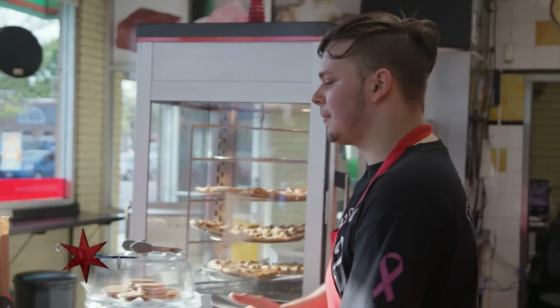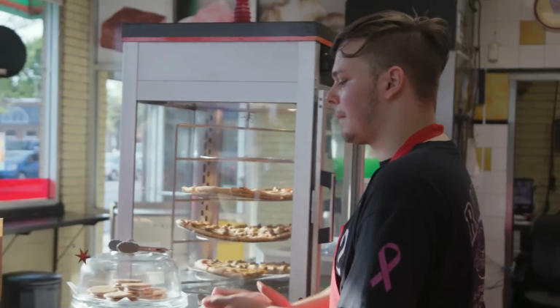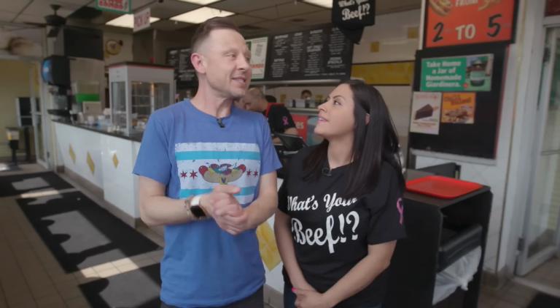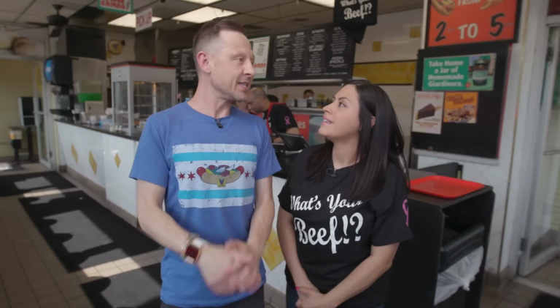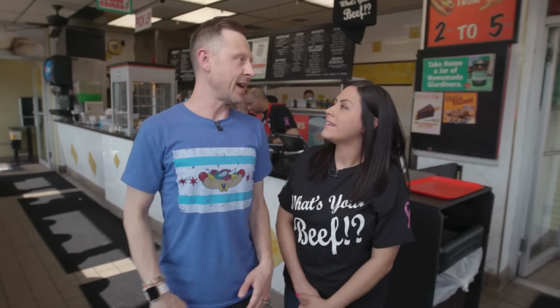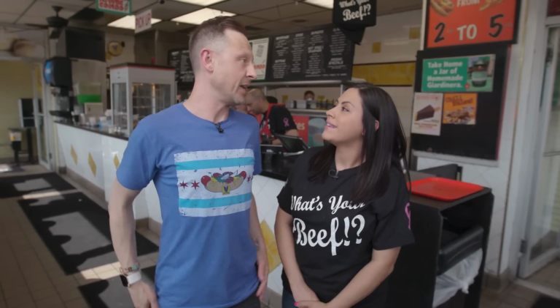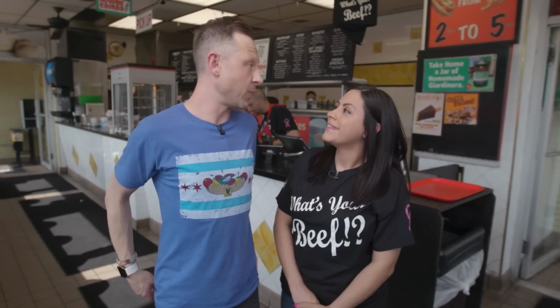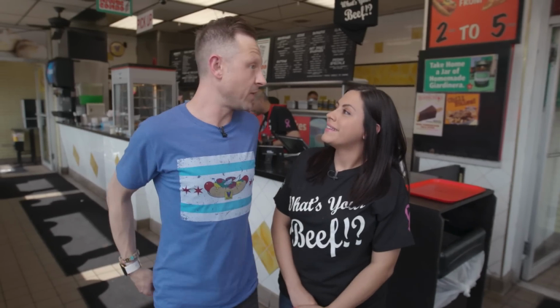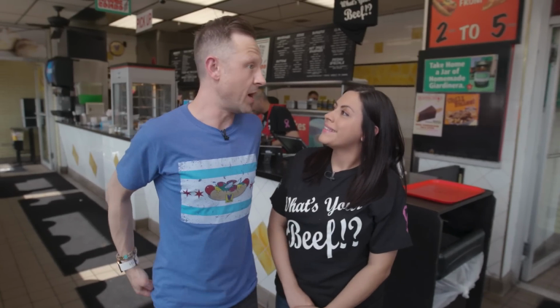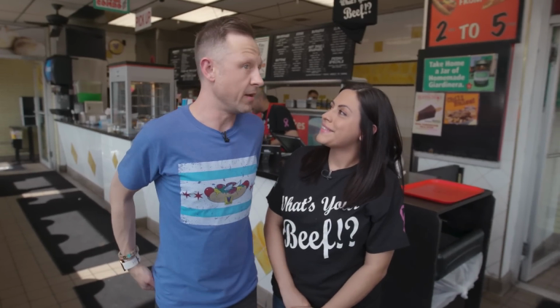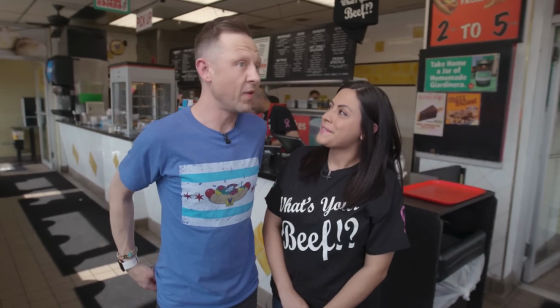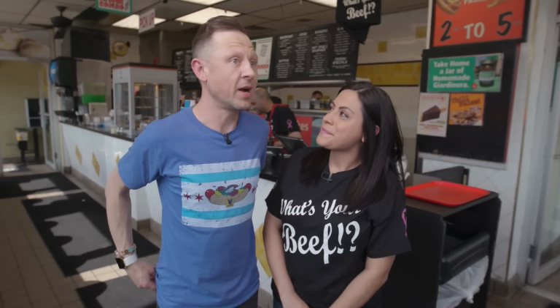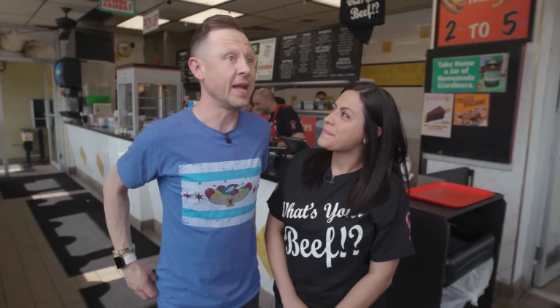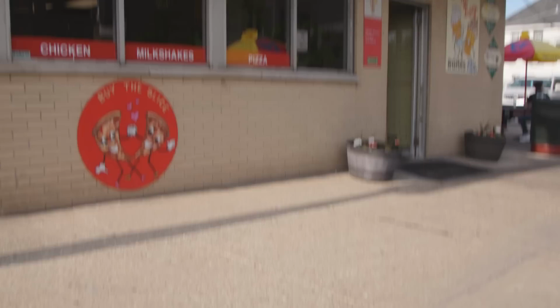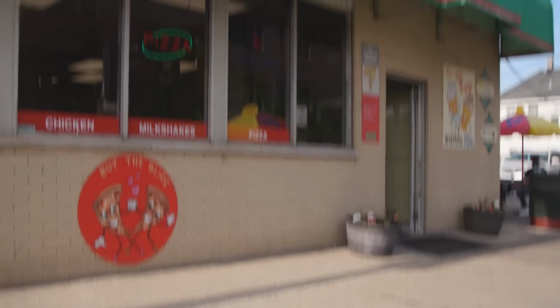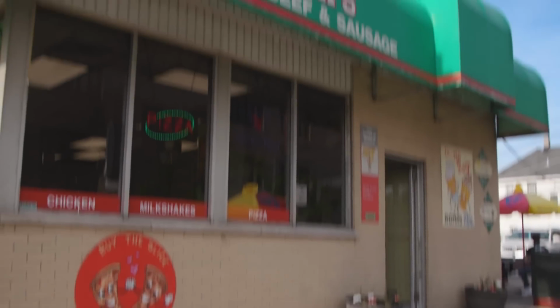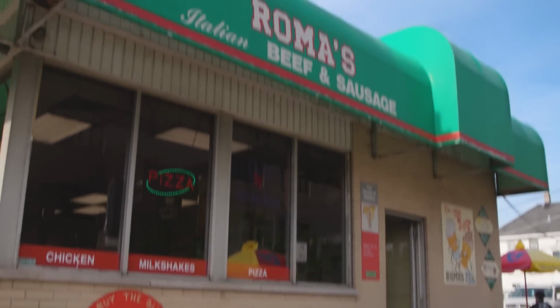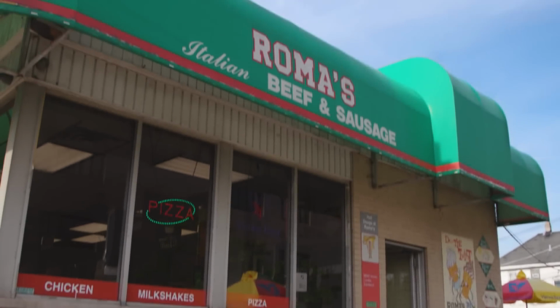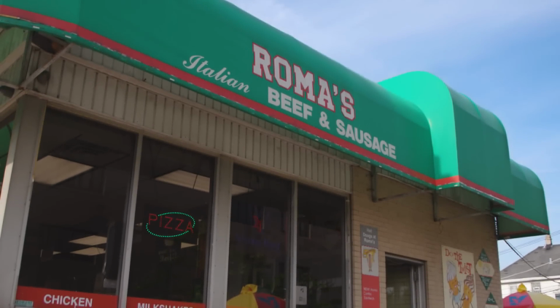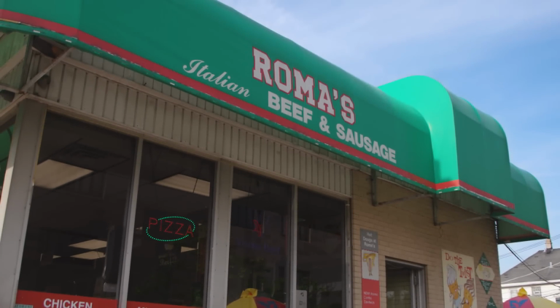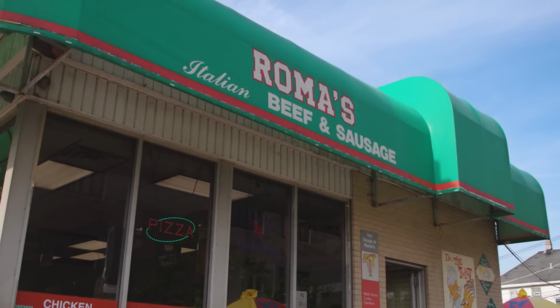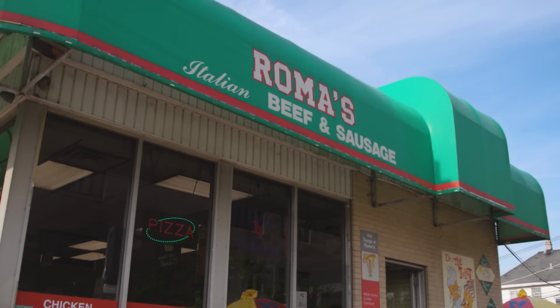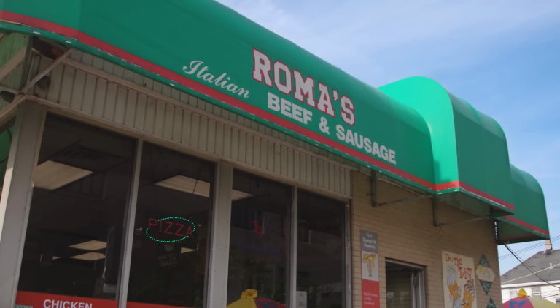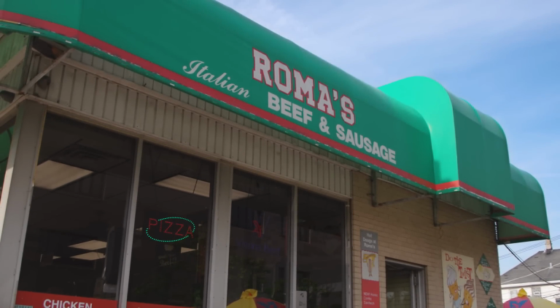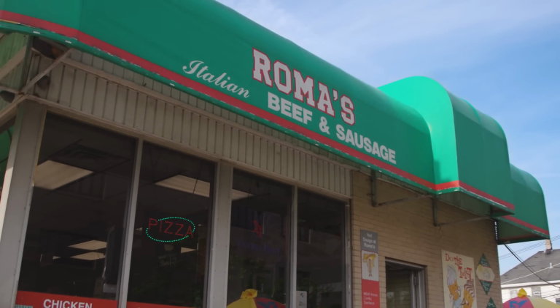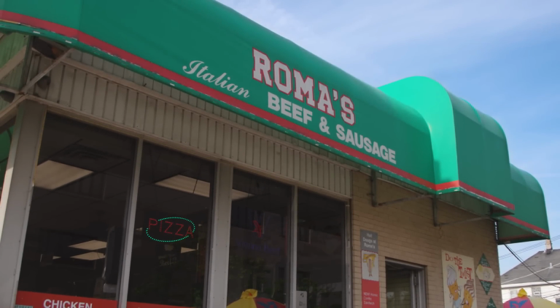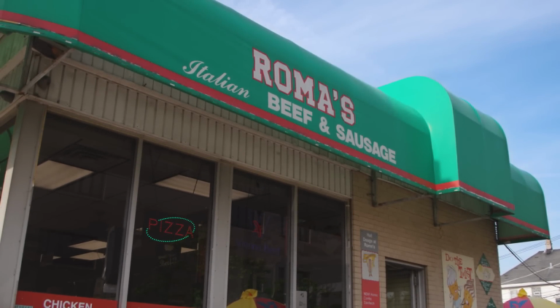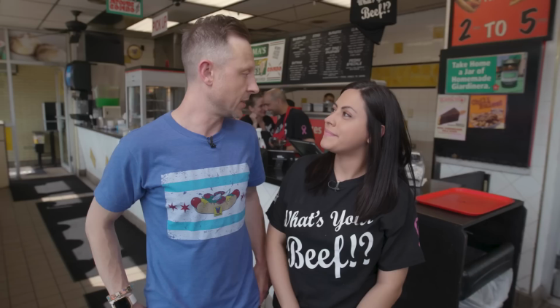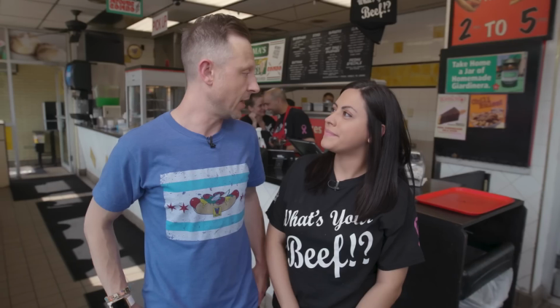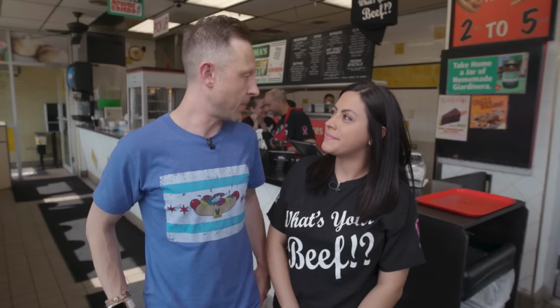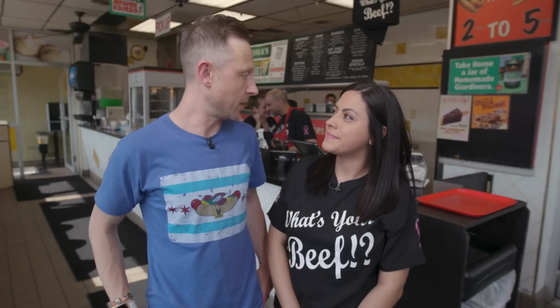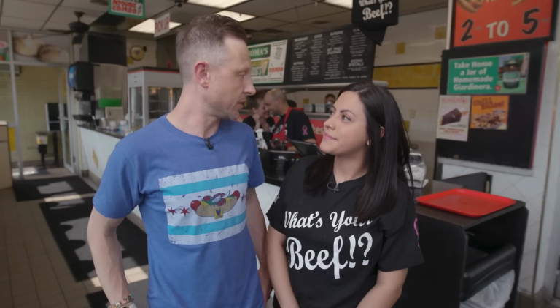This is exciting because we've done a ton of awesome old-school Italian beef joints in the past.